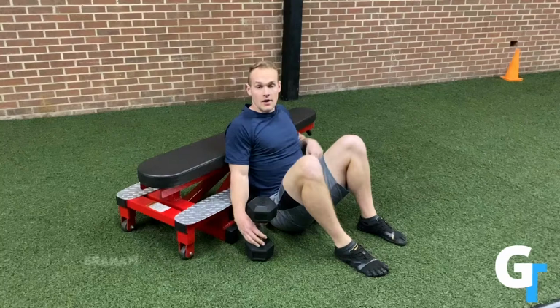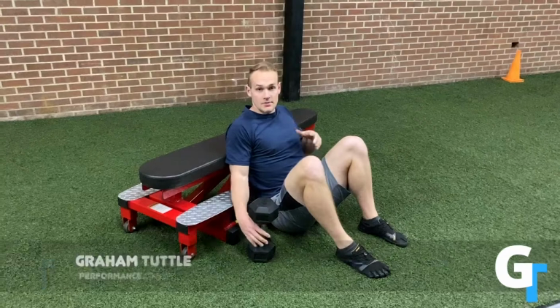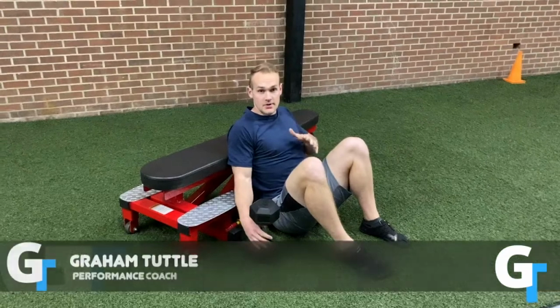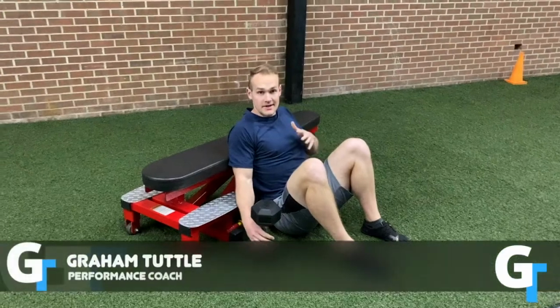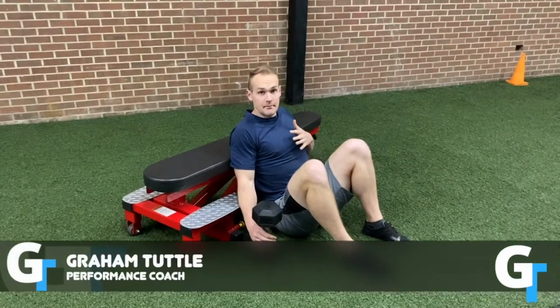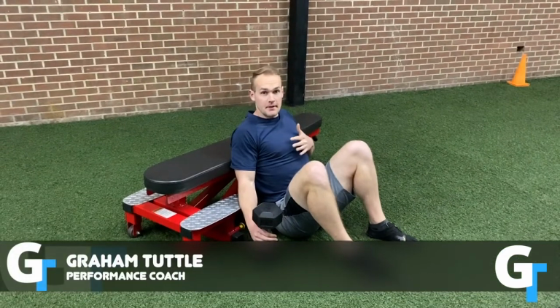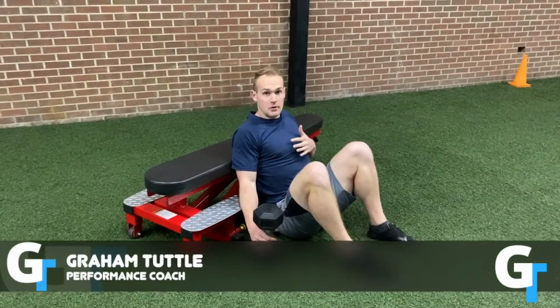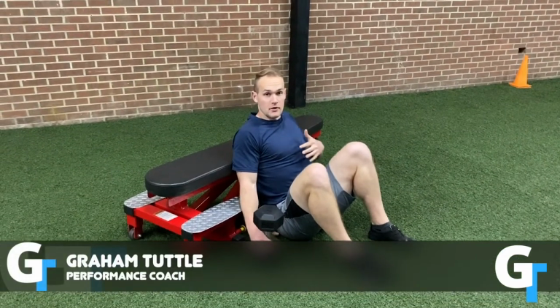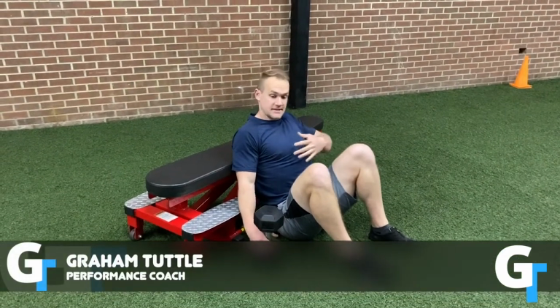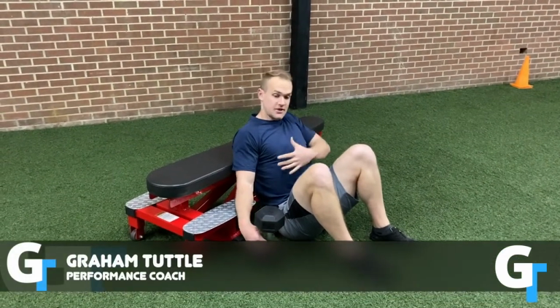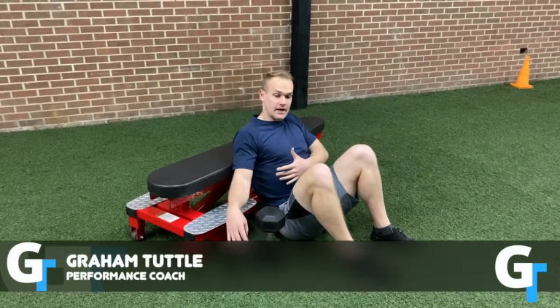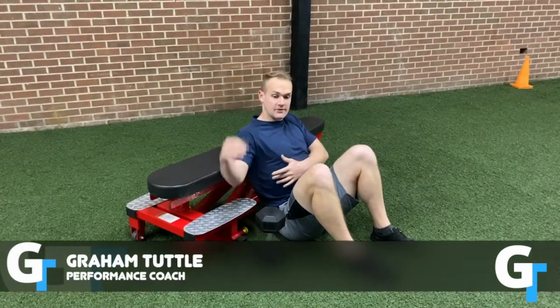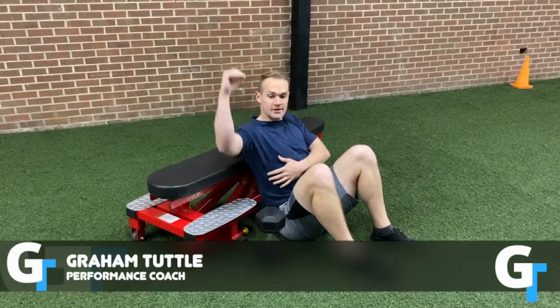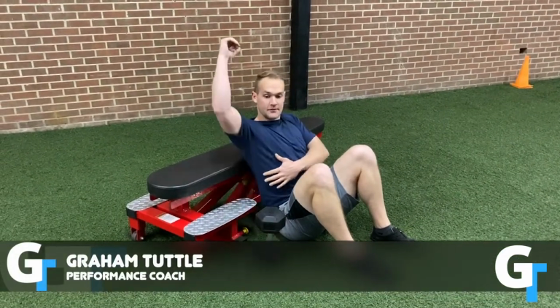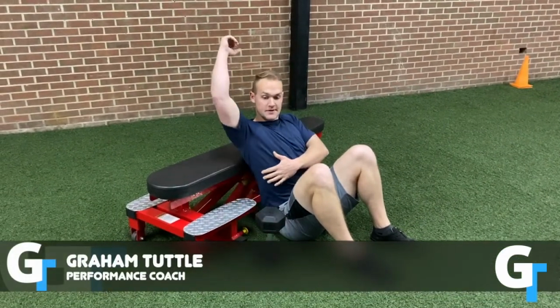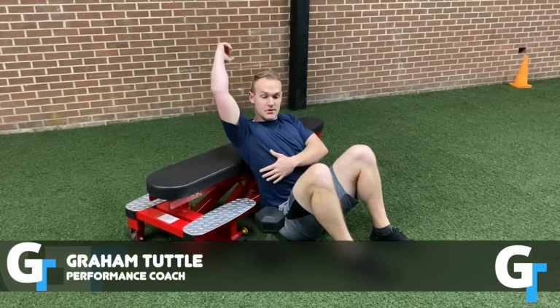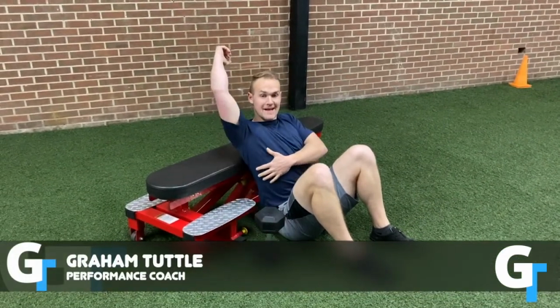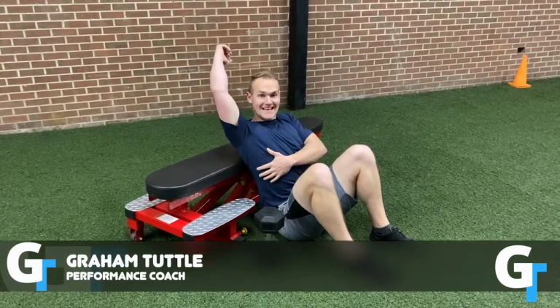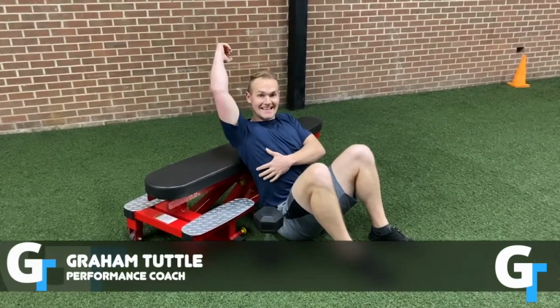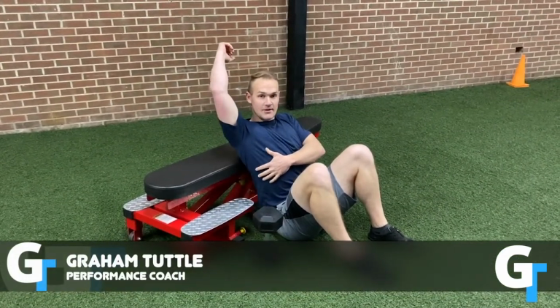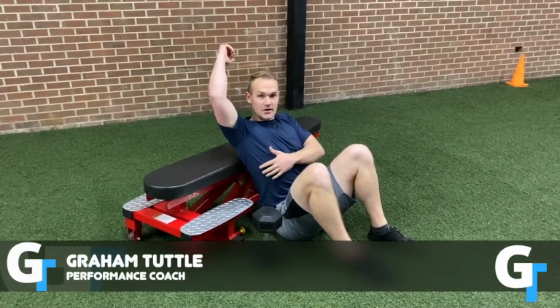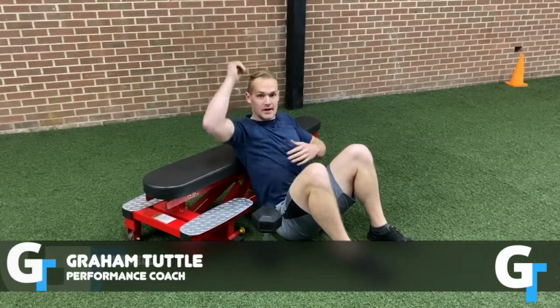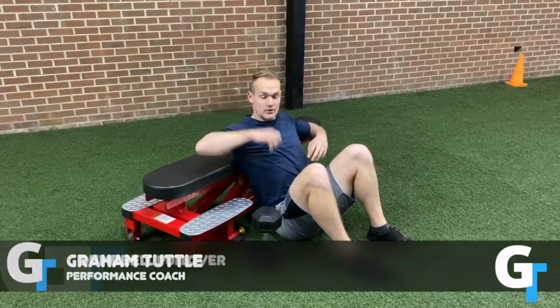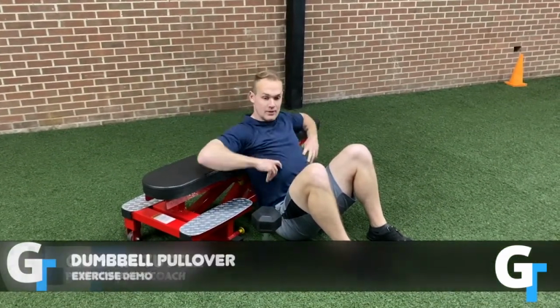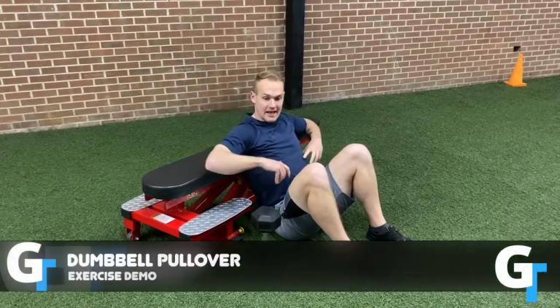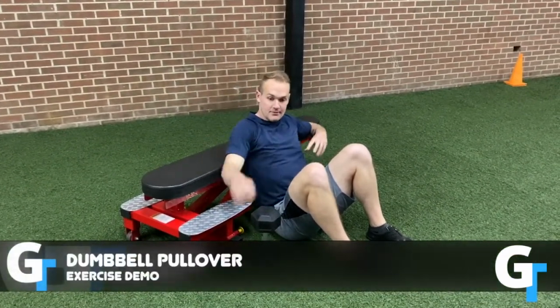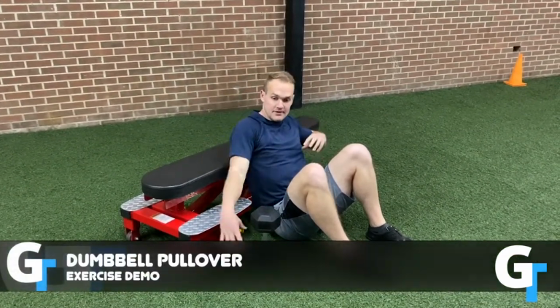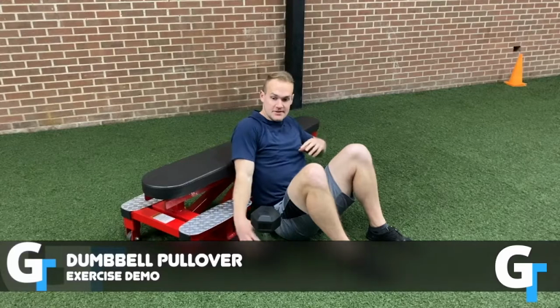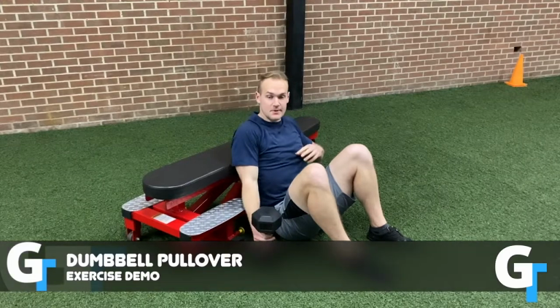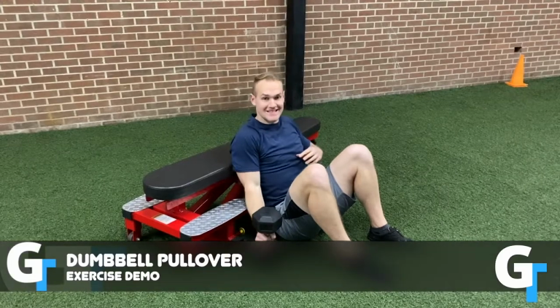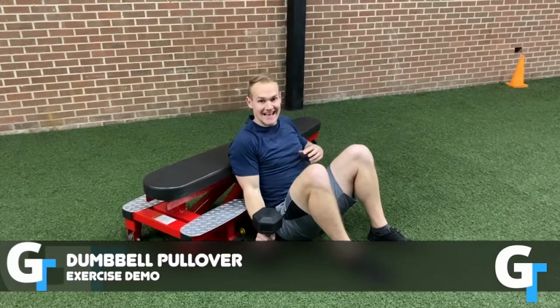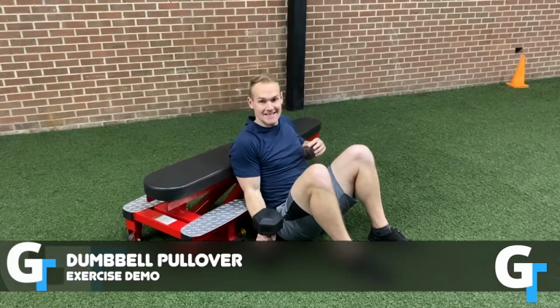Alright, so we're going to do the dumbbell pullover. This is a great exercise for the serratus anterior and the ribcage muscles, as well as the lats.